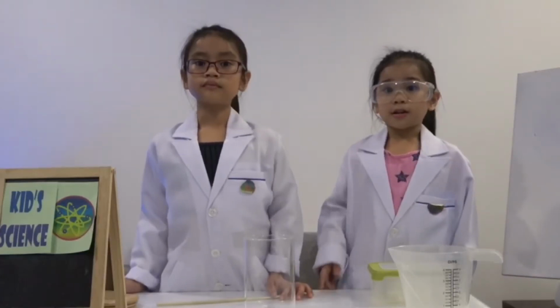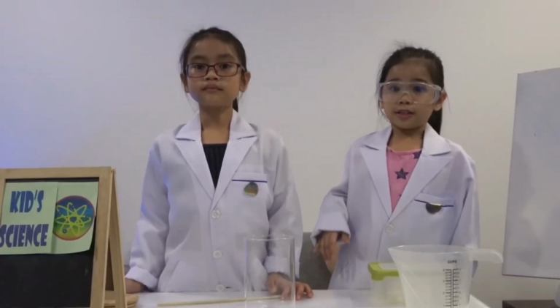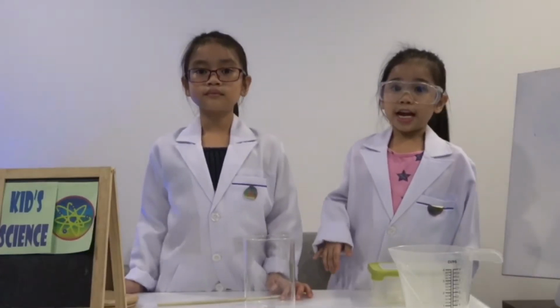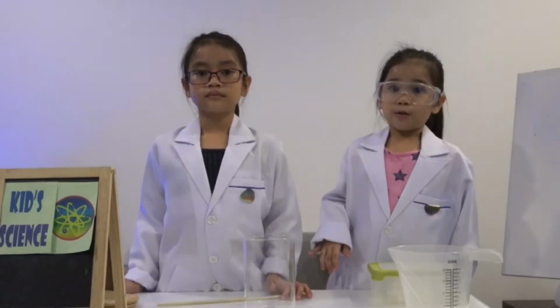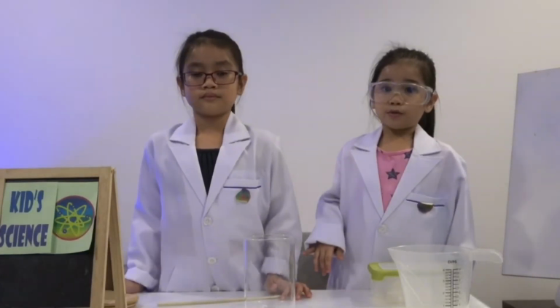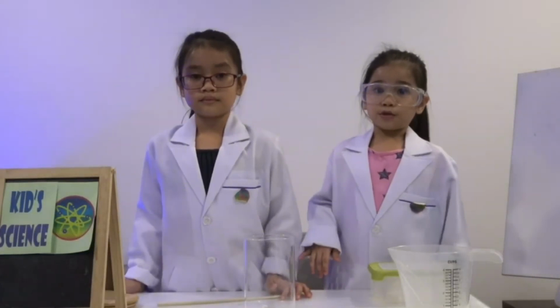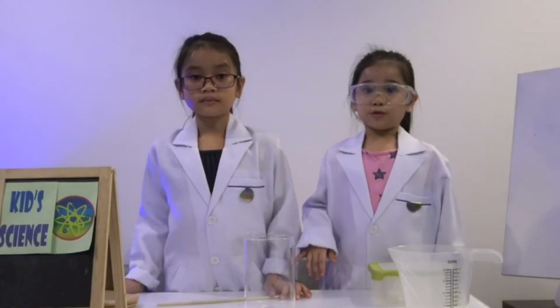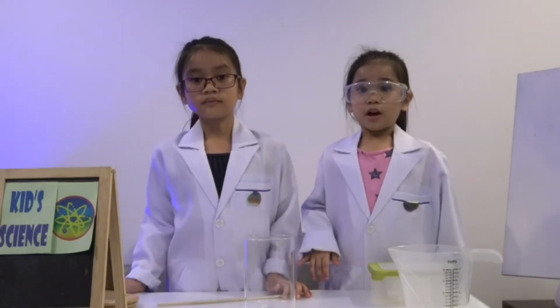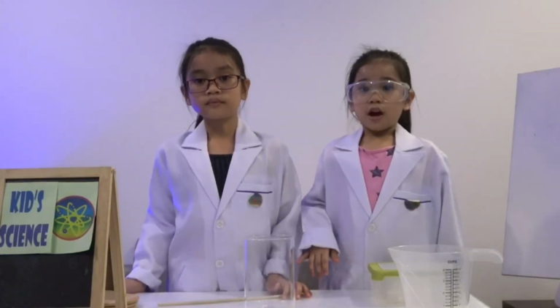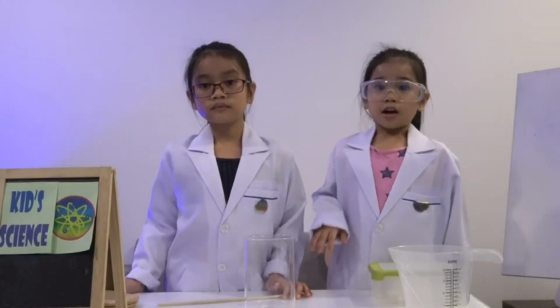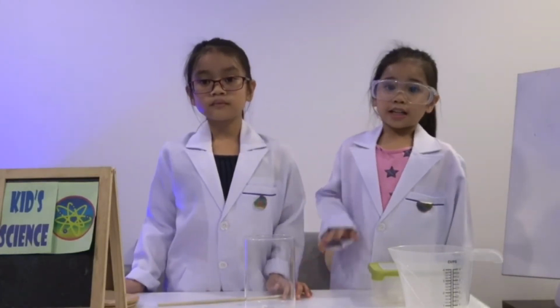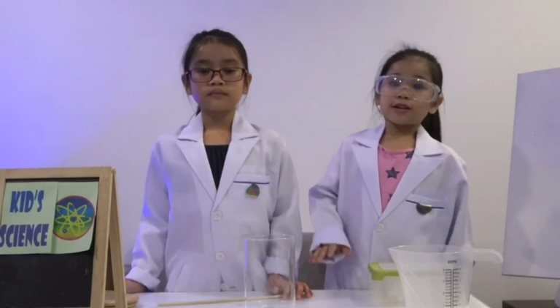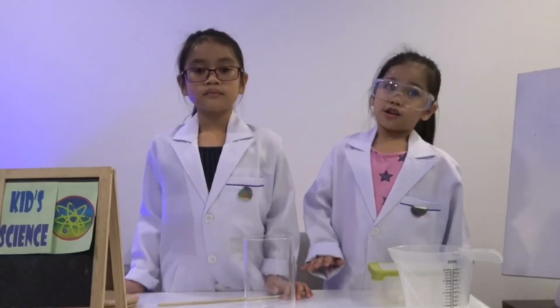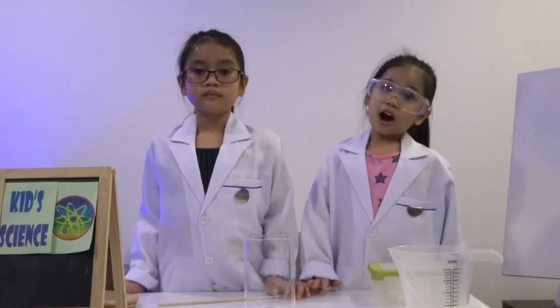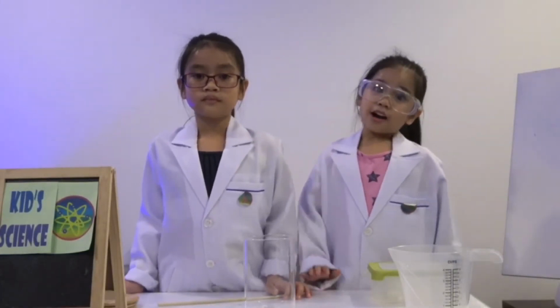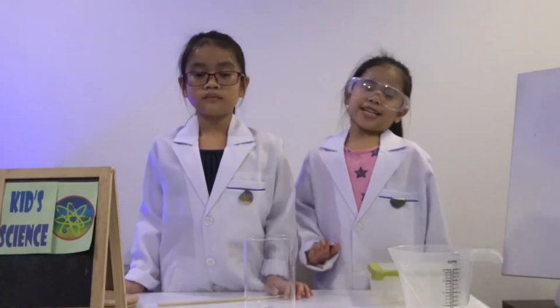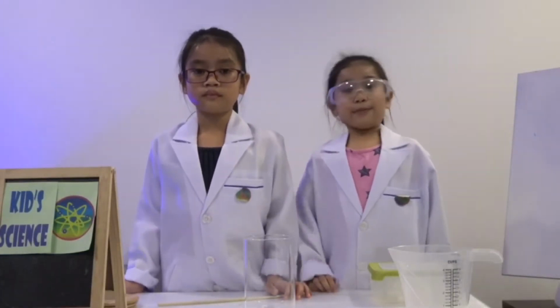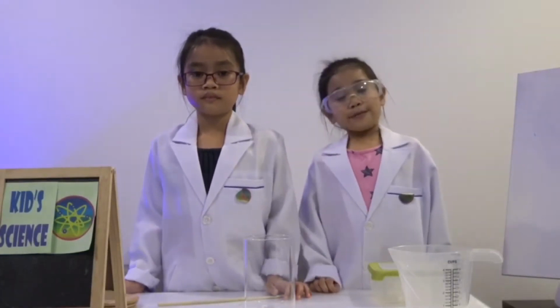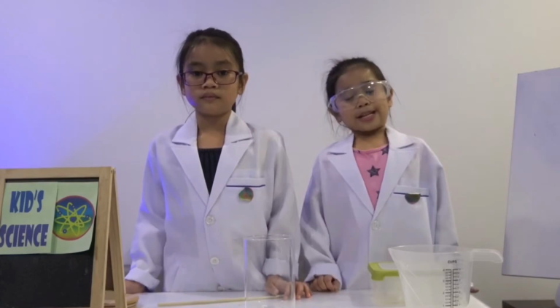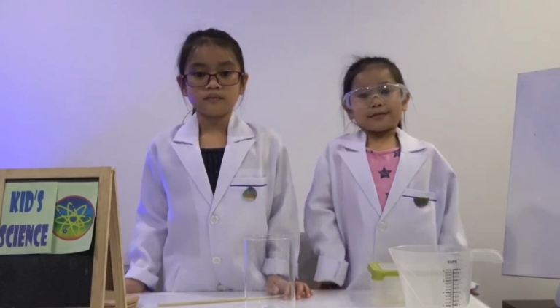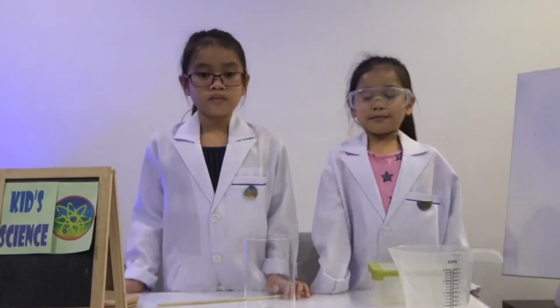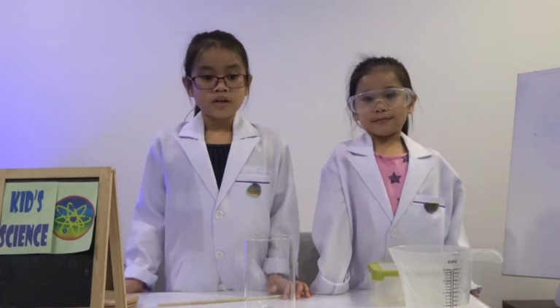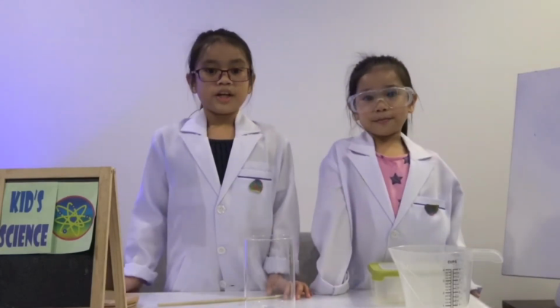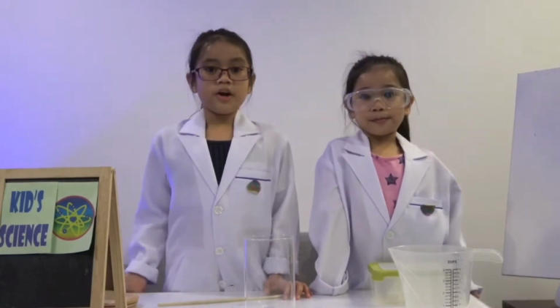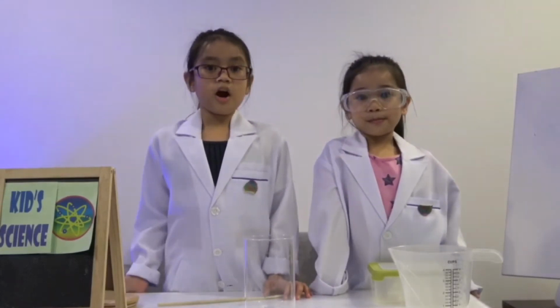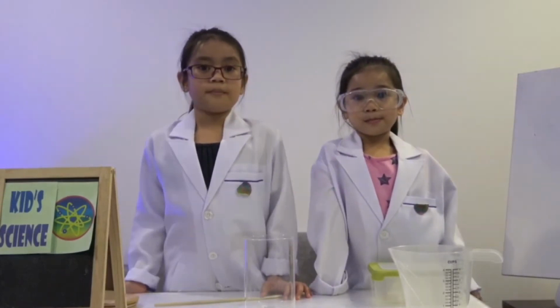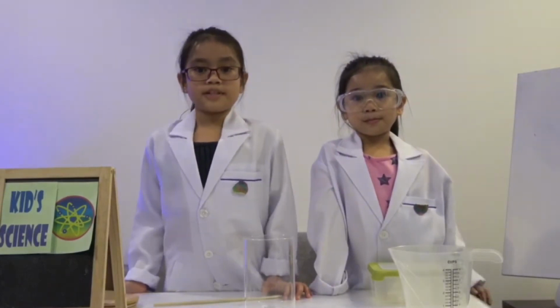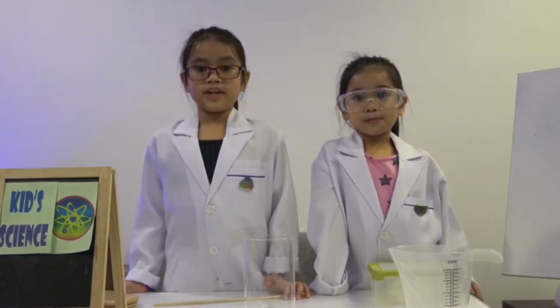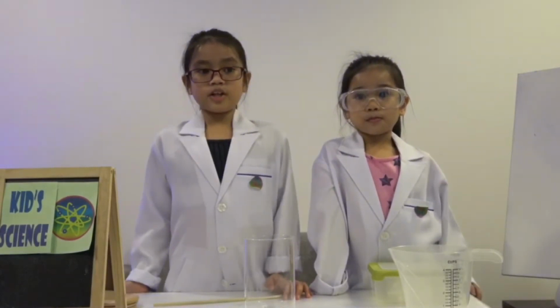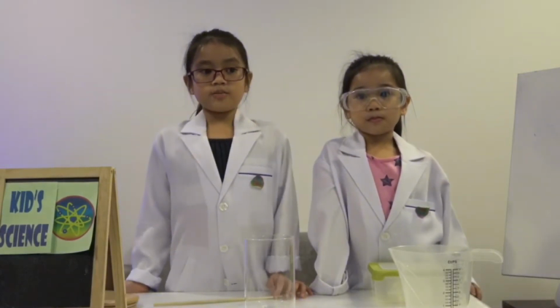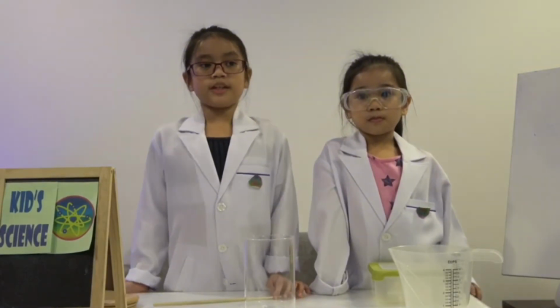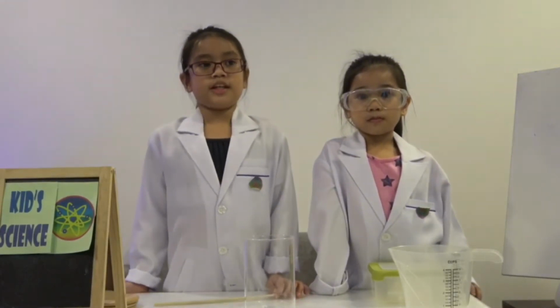Today we are going to do a cloud in a jar experiment. Here are the materials we need.